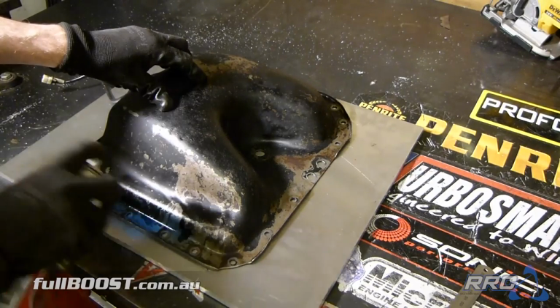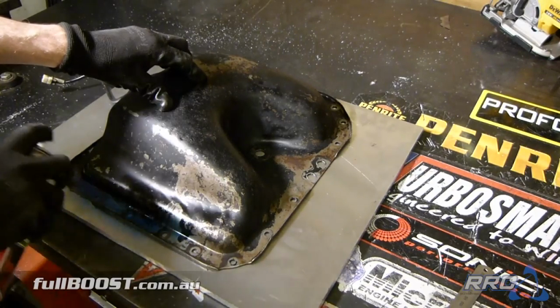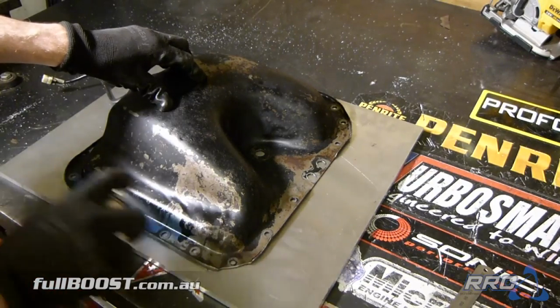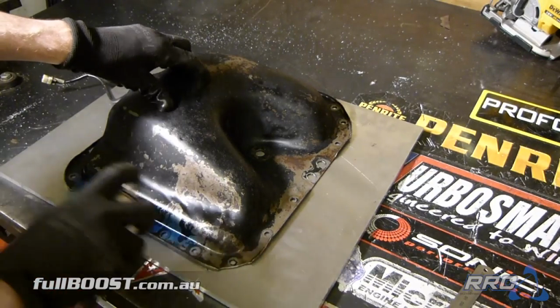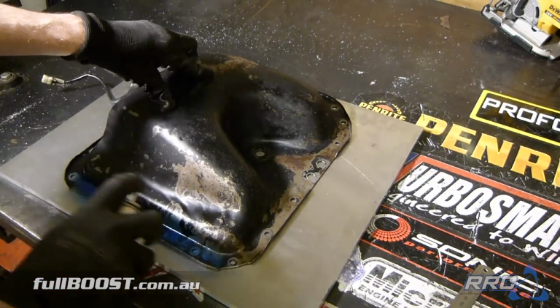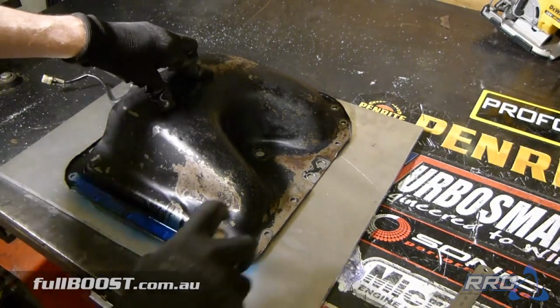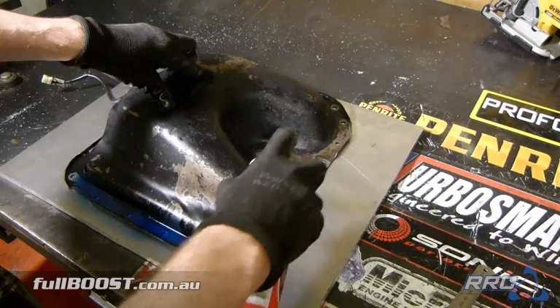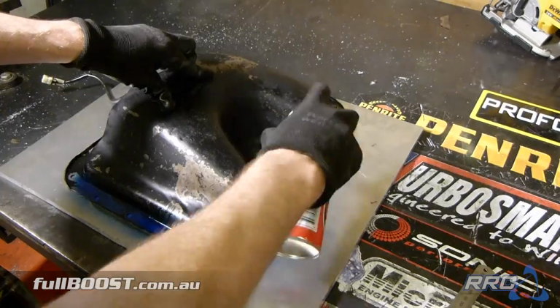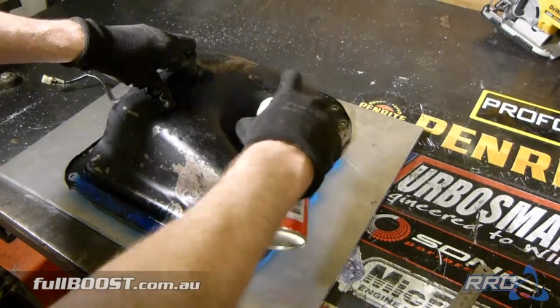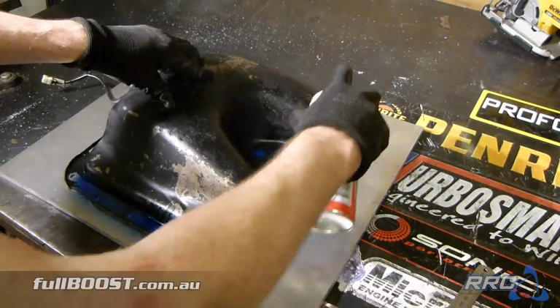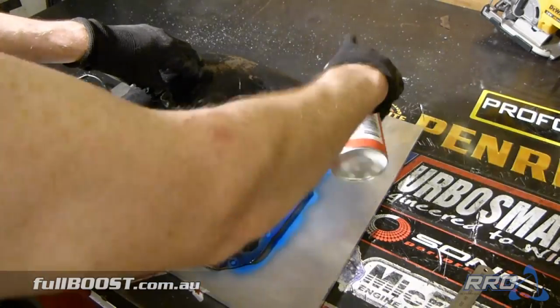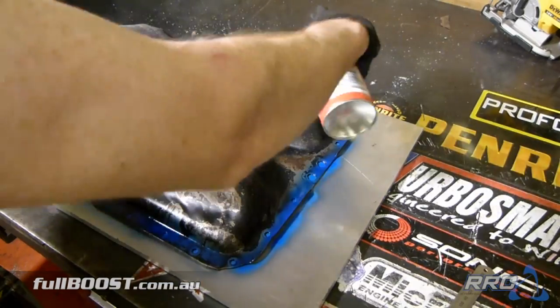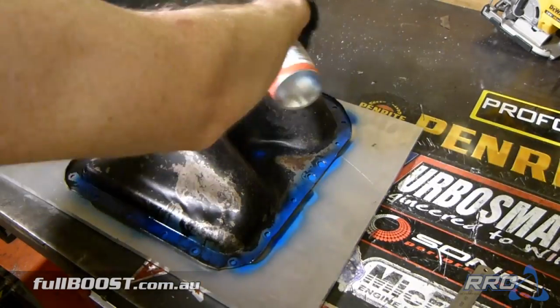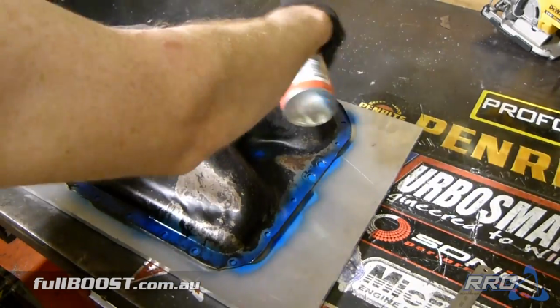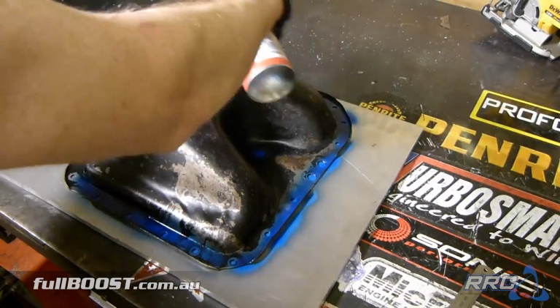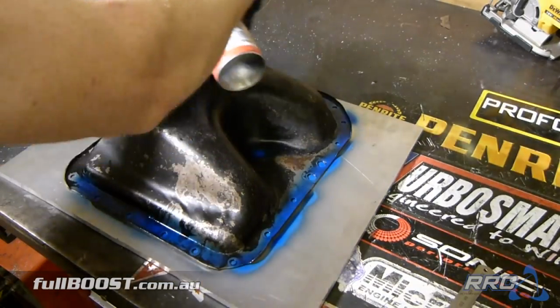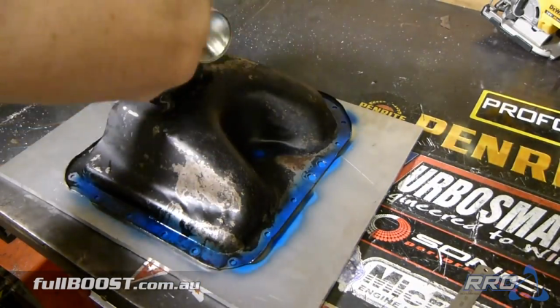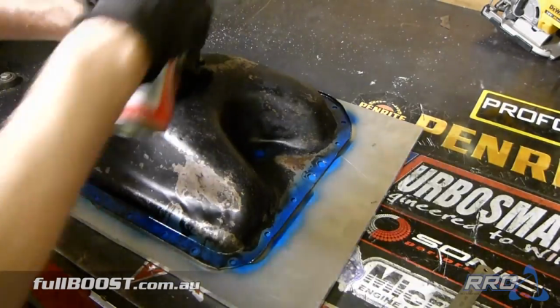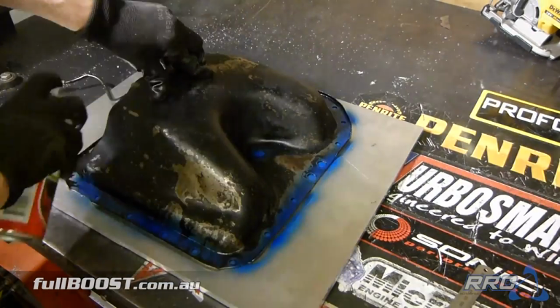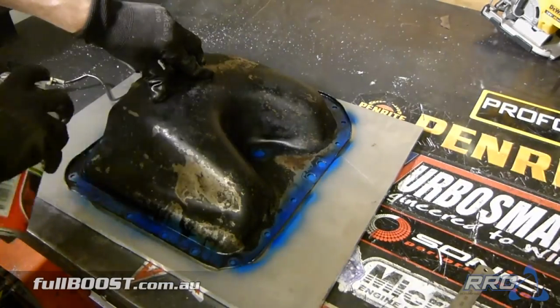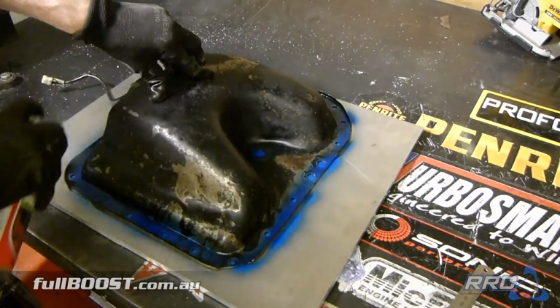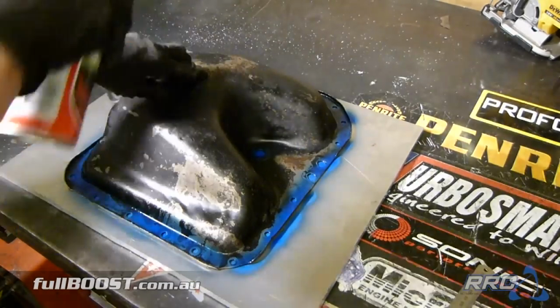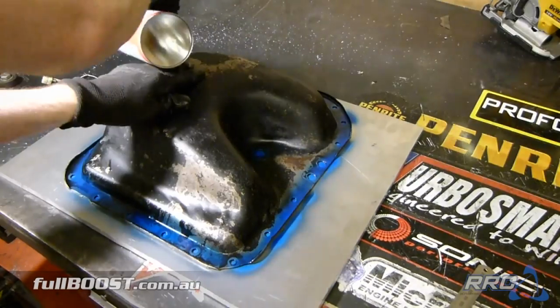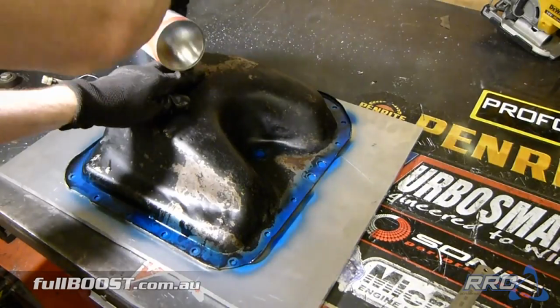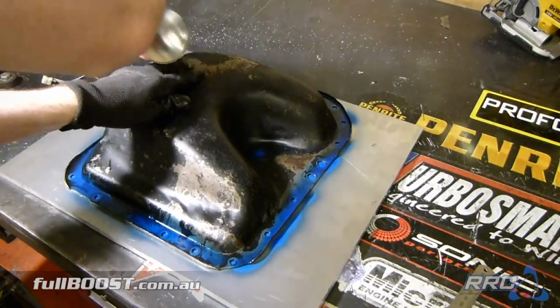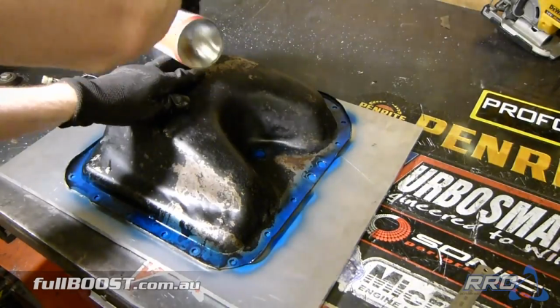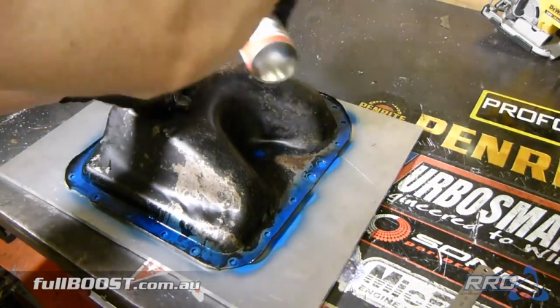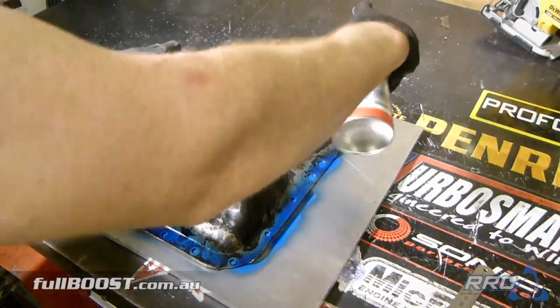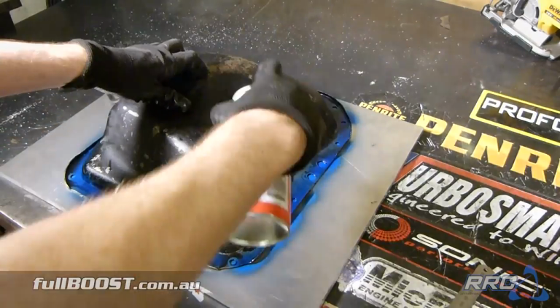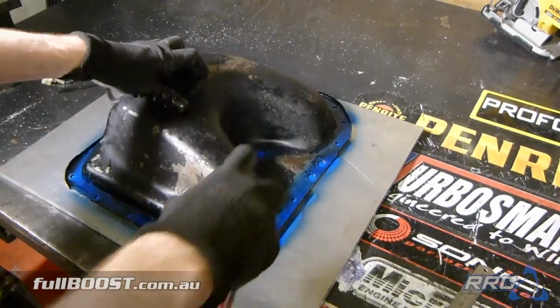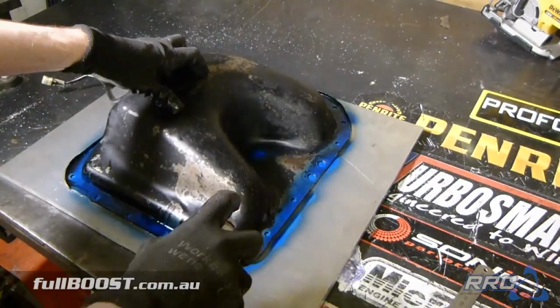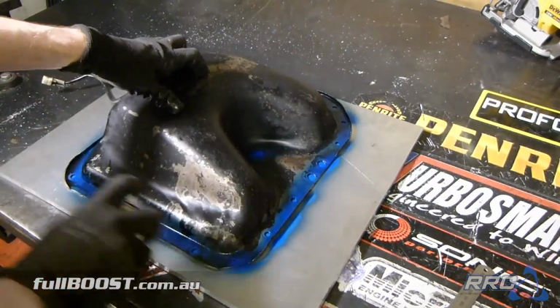A spray can of engineer's paint gives us a solid mark as to where to cut and where to drill holes for the sump.